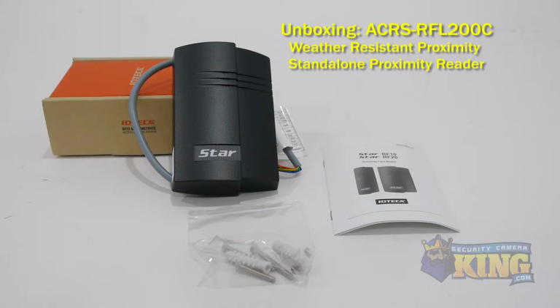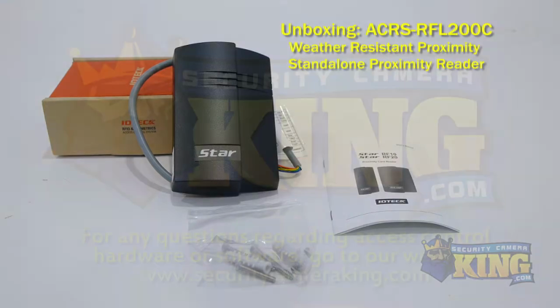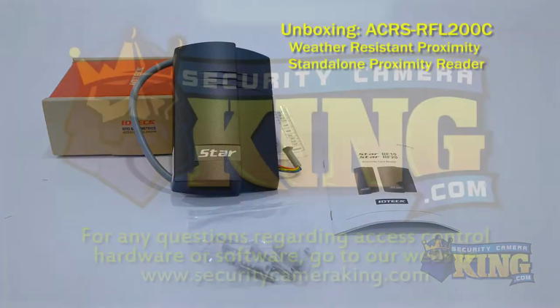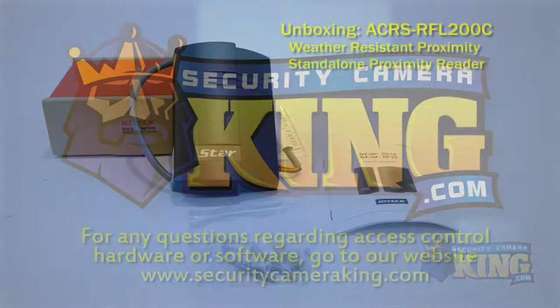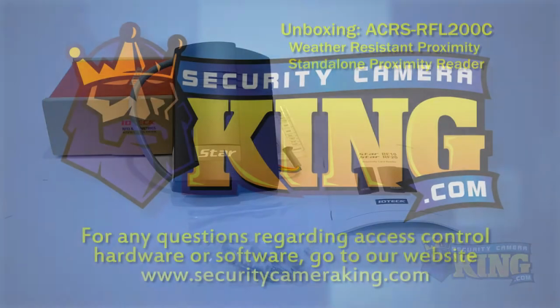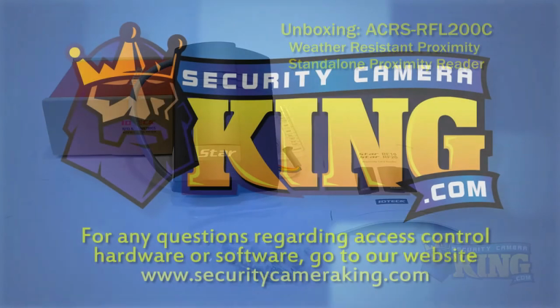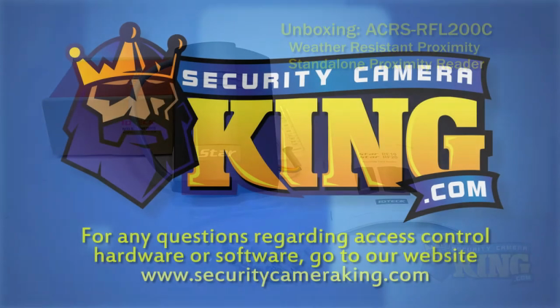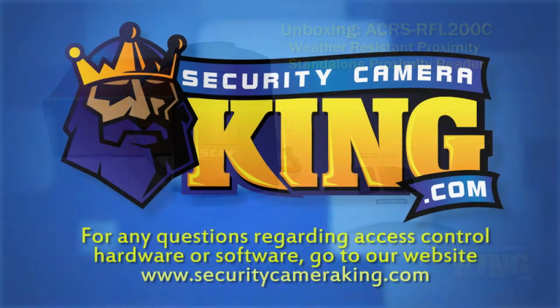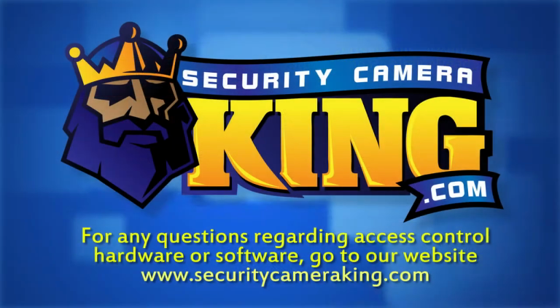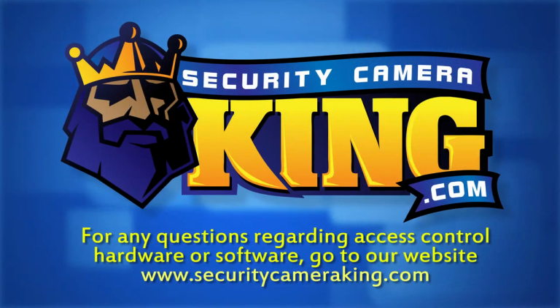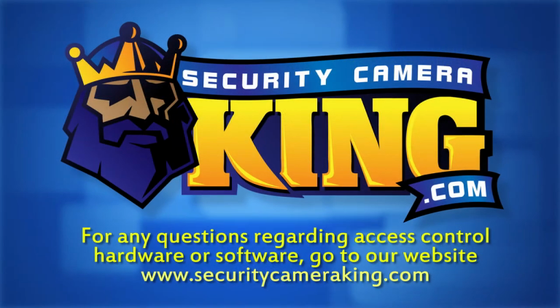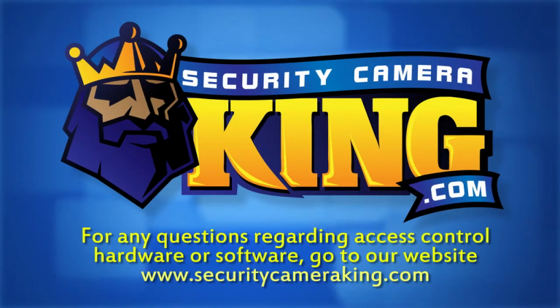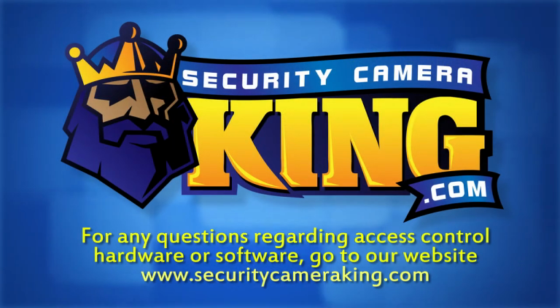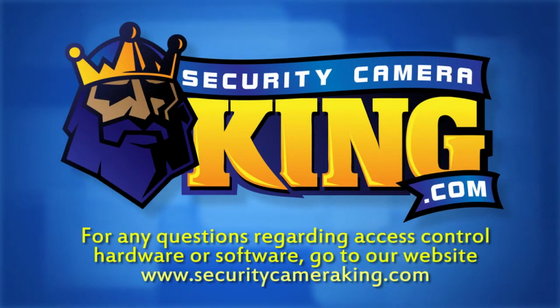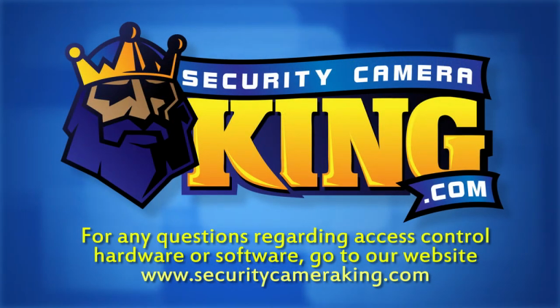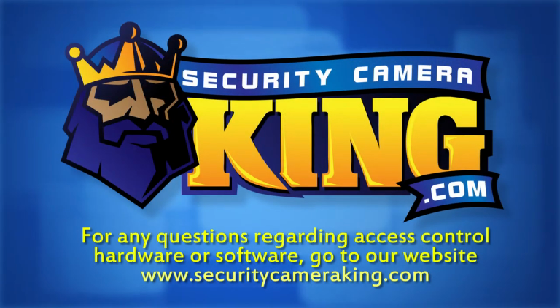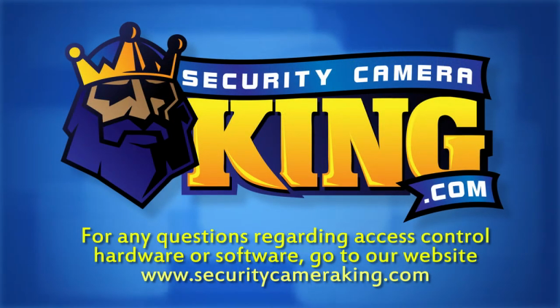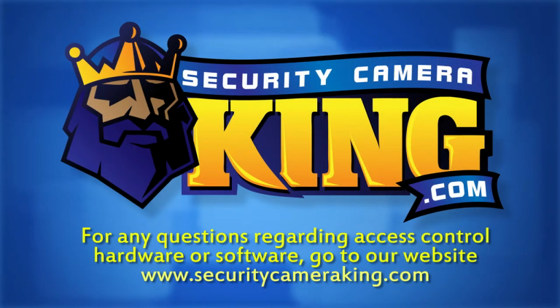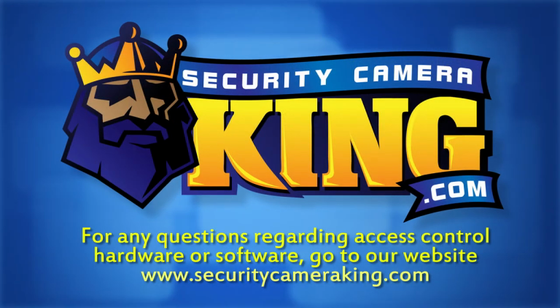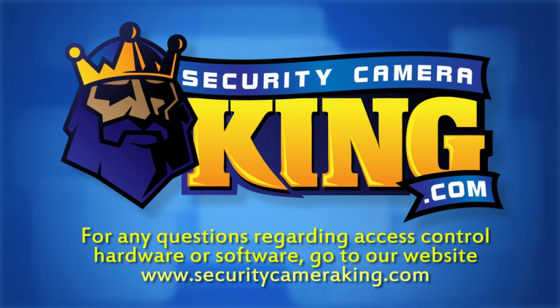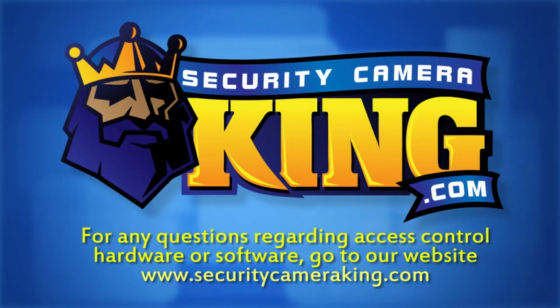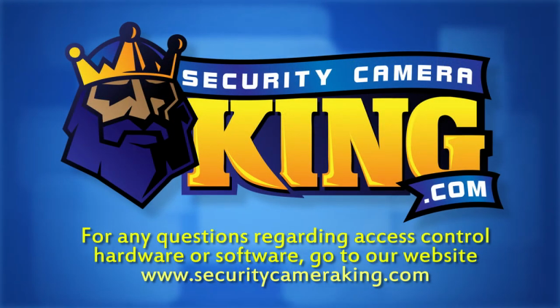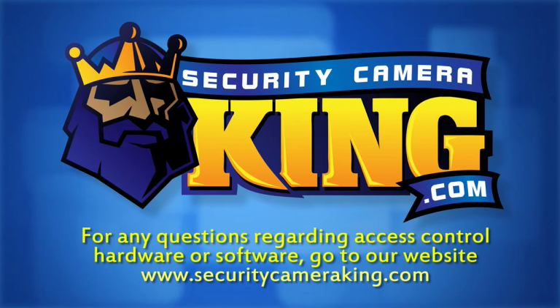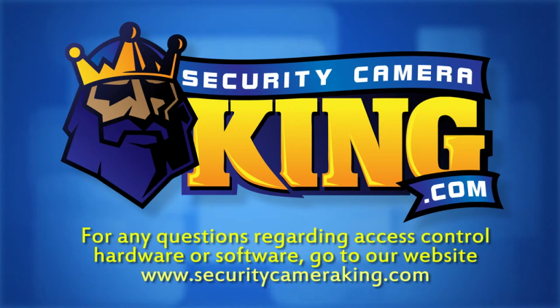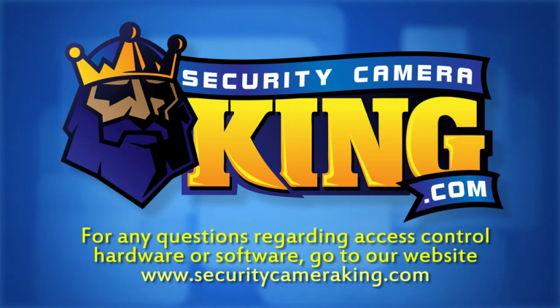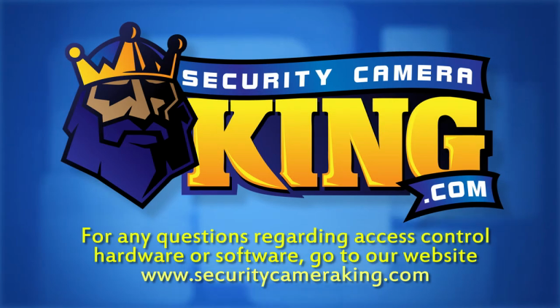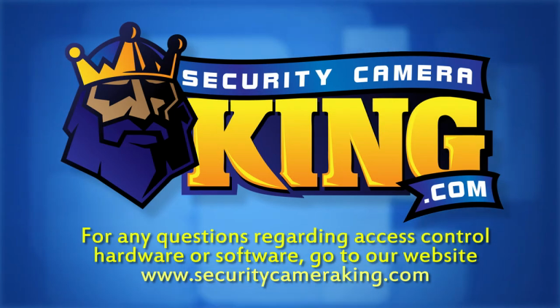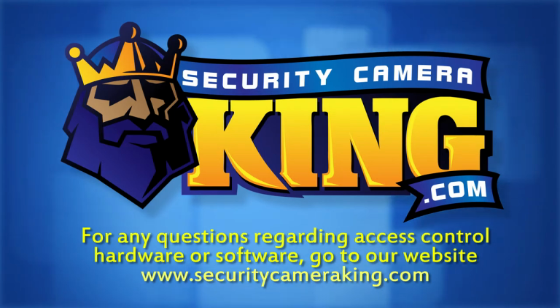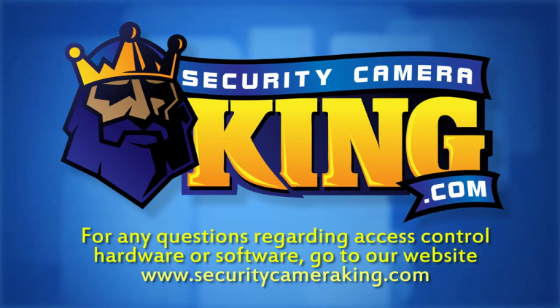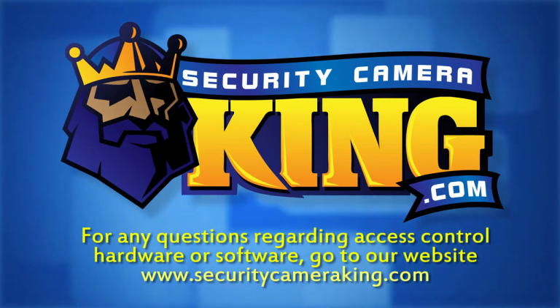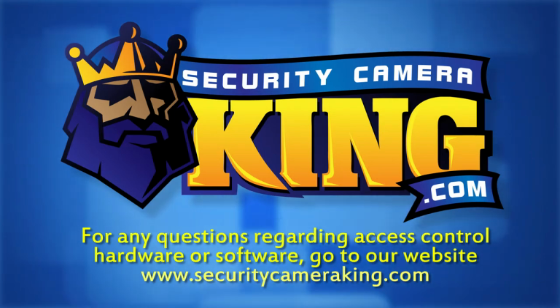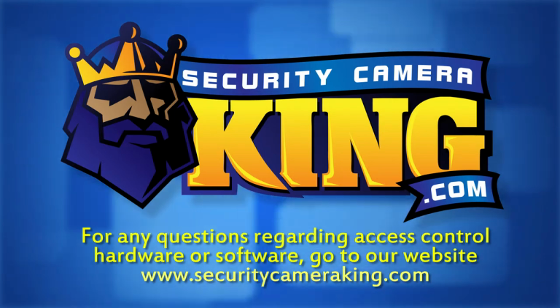For more information on access control hardware and software, just go to our website at SecurityCameraKing.com.